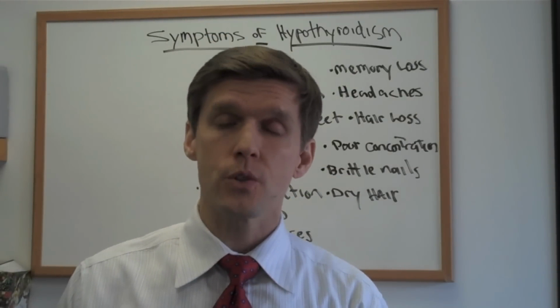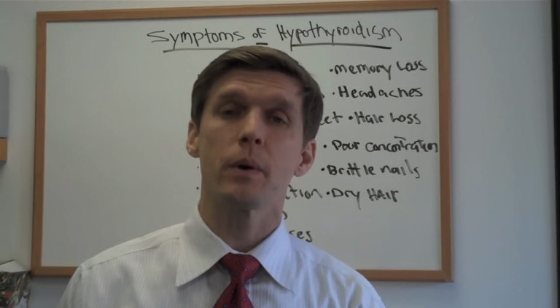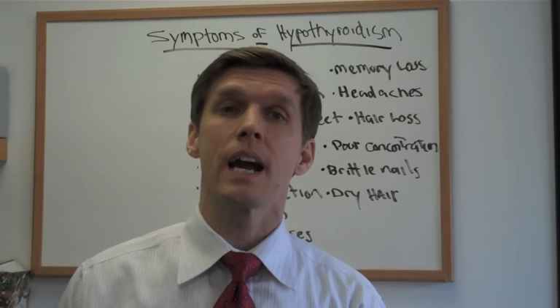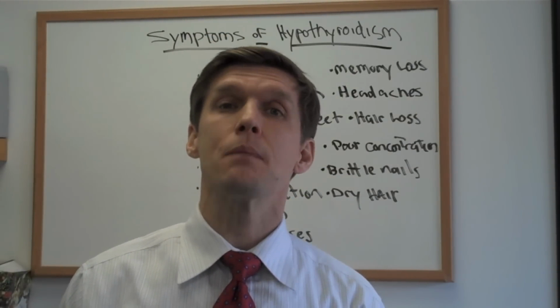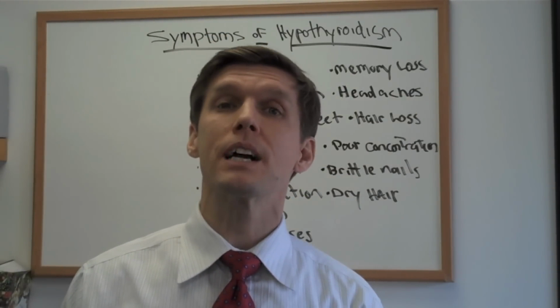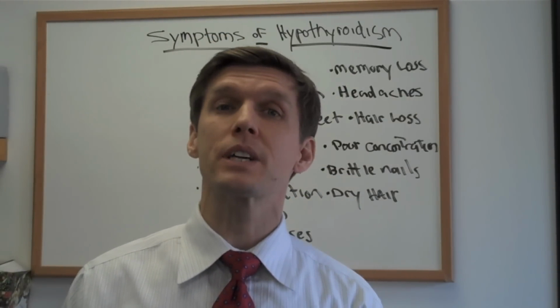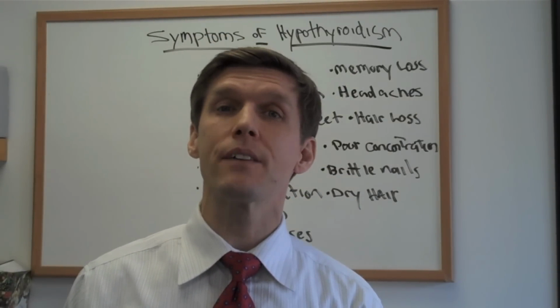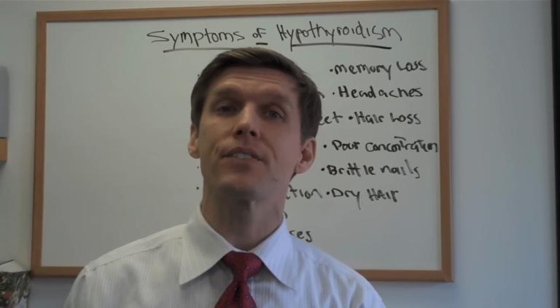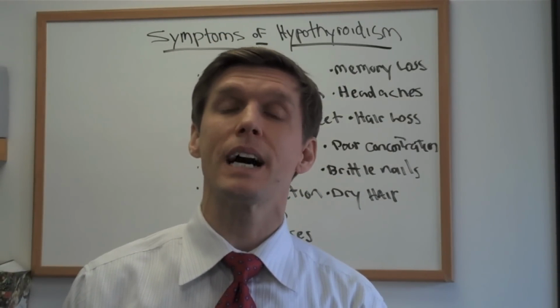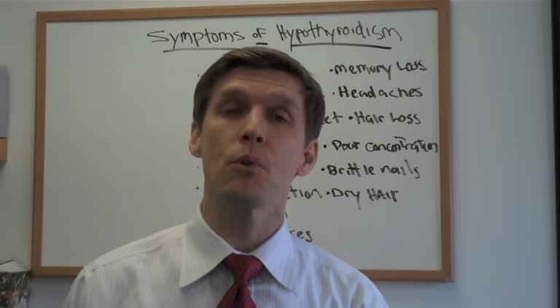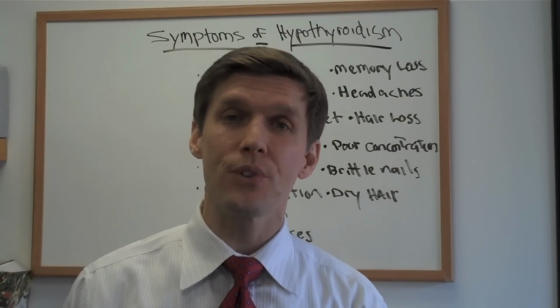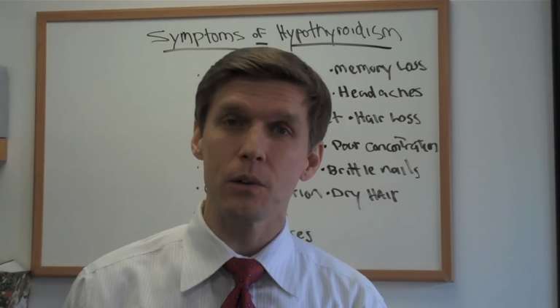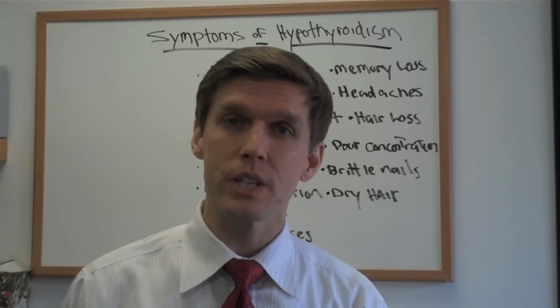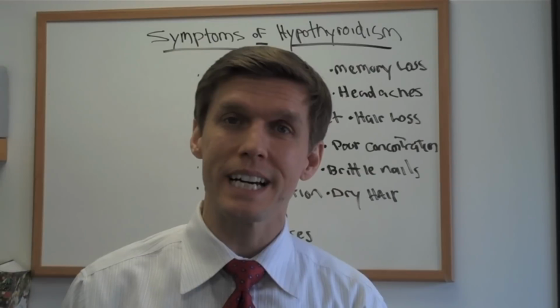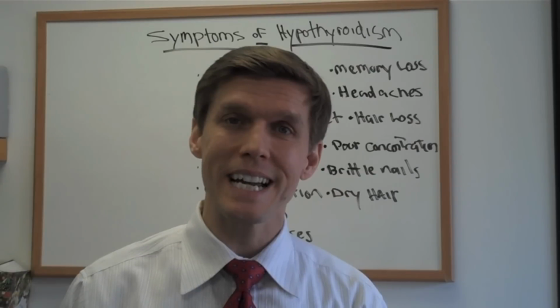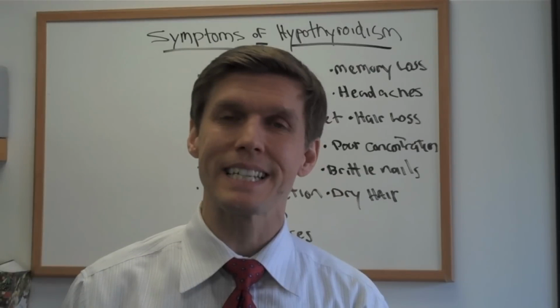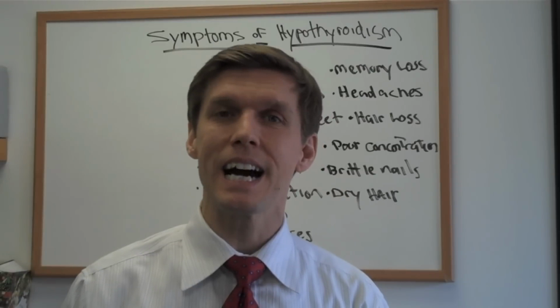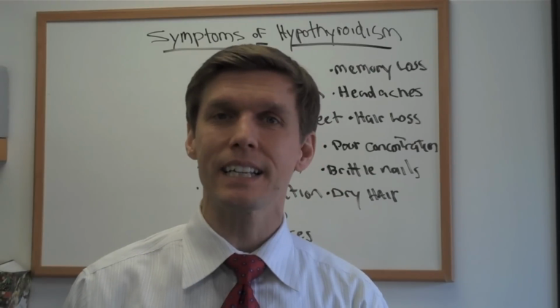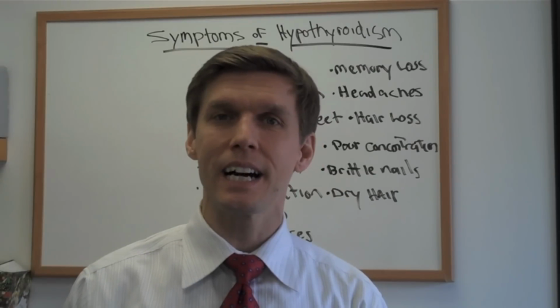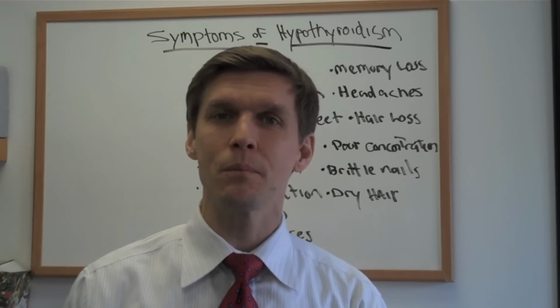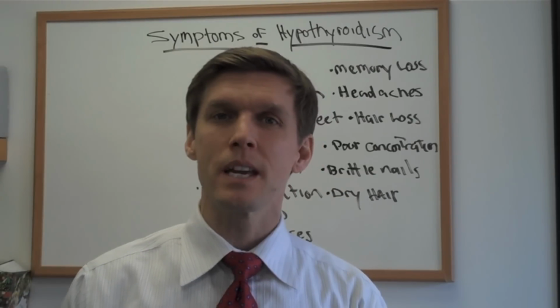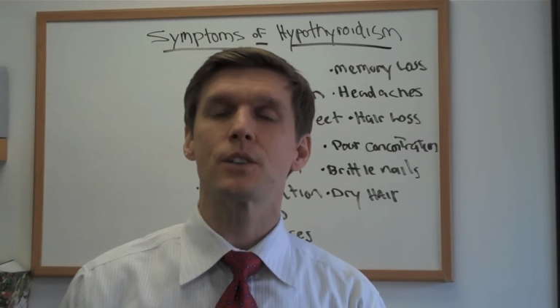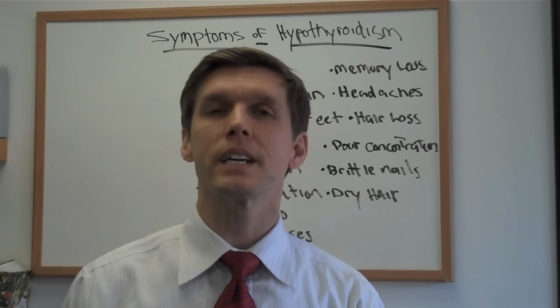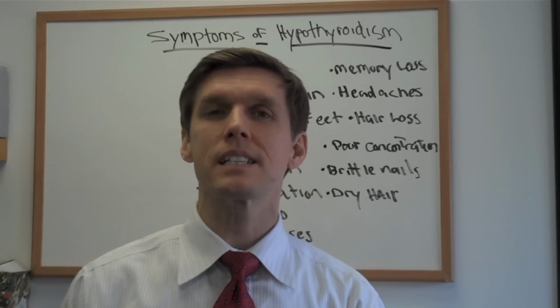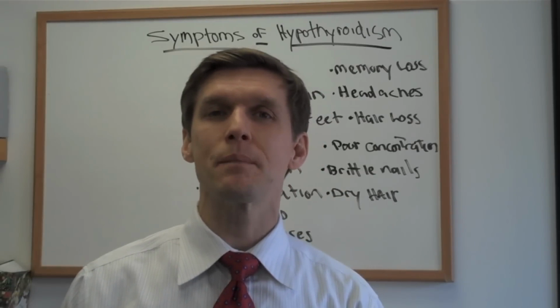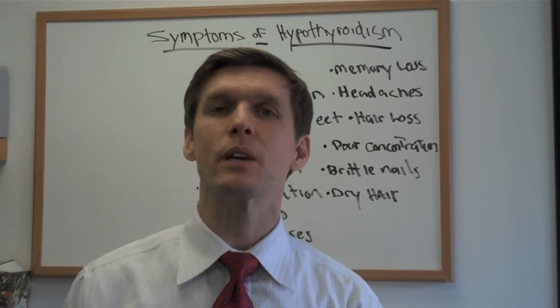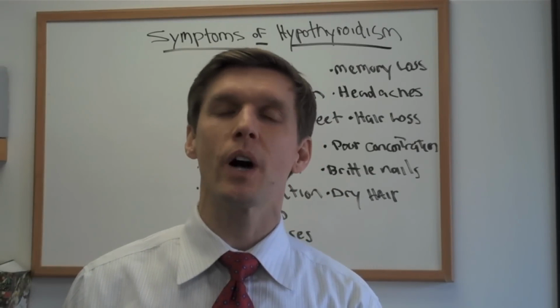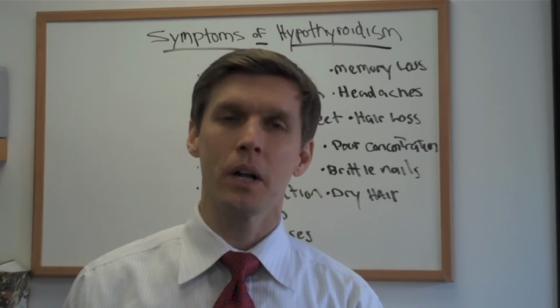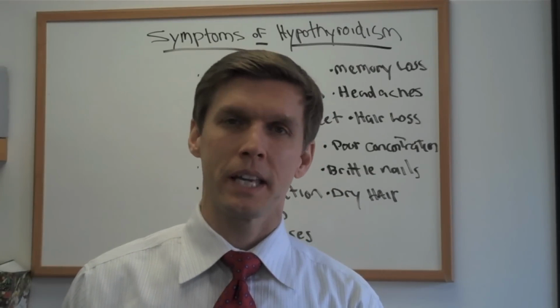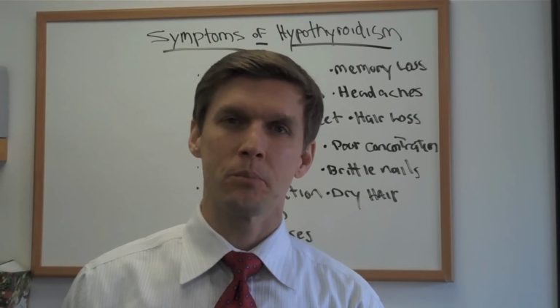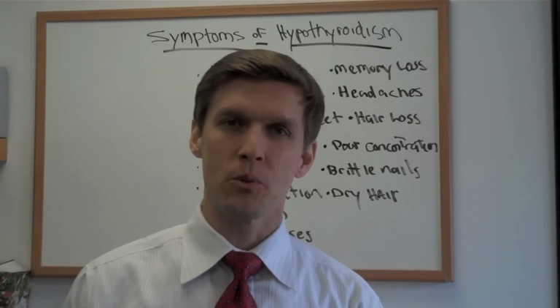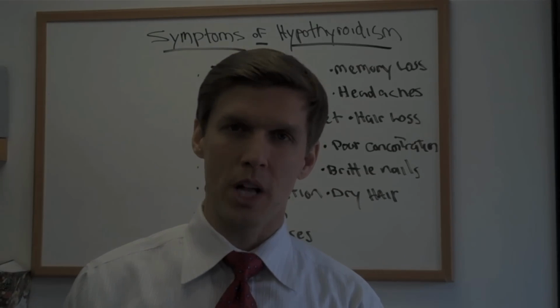Anyway, hopefully this was helpful for you. Again, you can replay the video, write them down, and compare them to what you're dealing with. I'm Dr. Kevin at thehypothyroiddiet.com — until next time, eat well and be well.